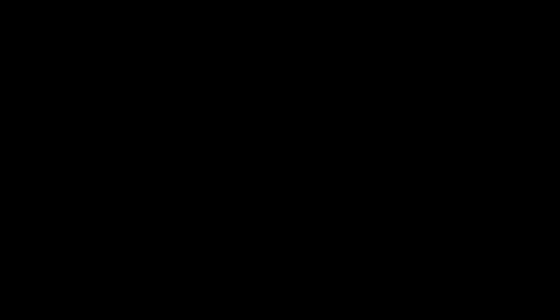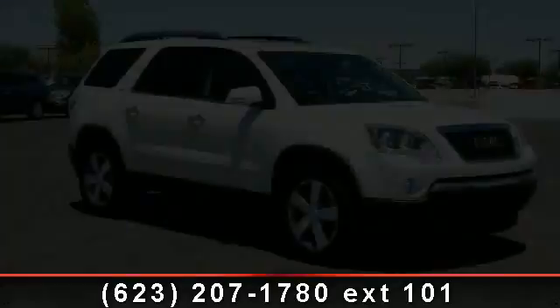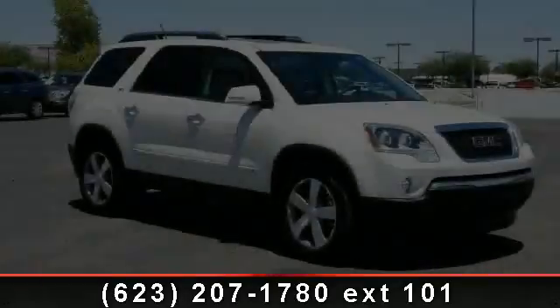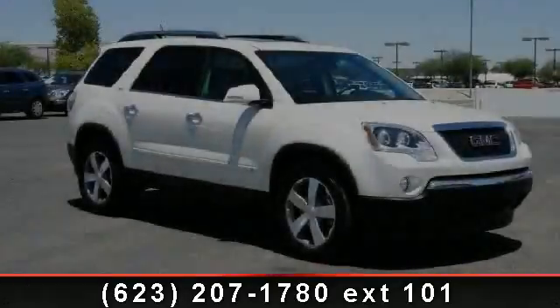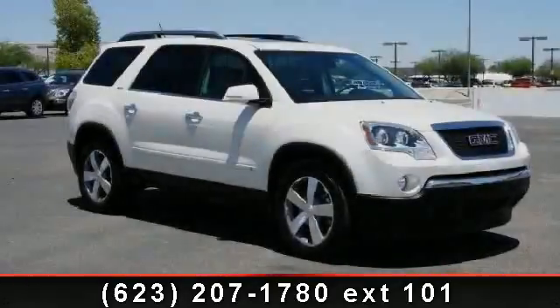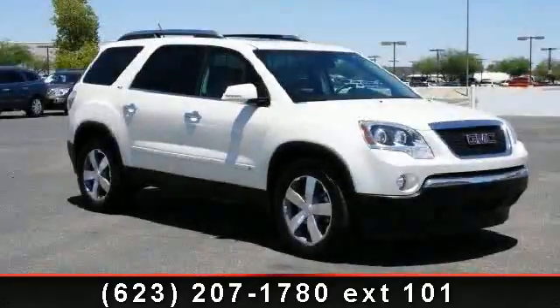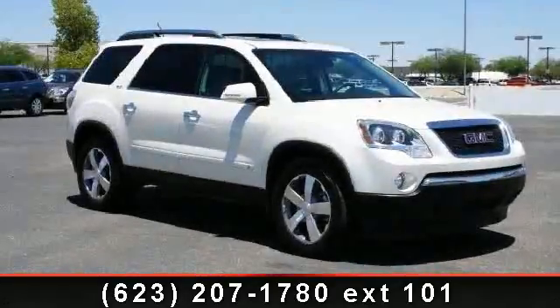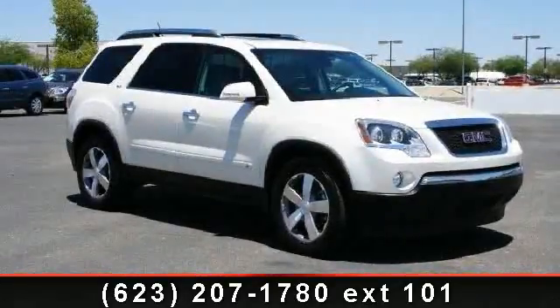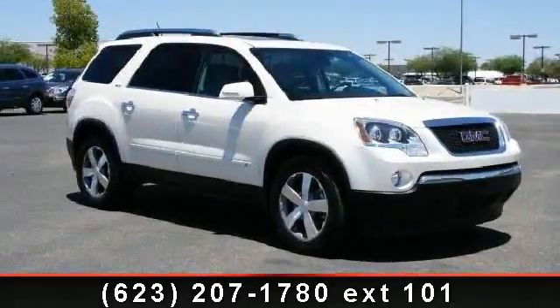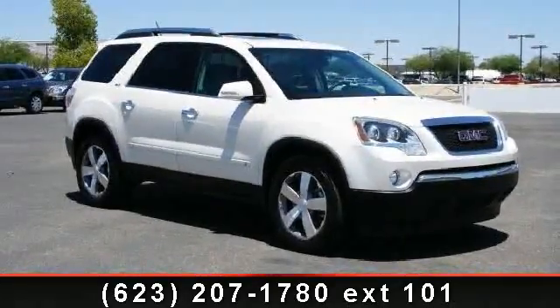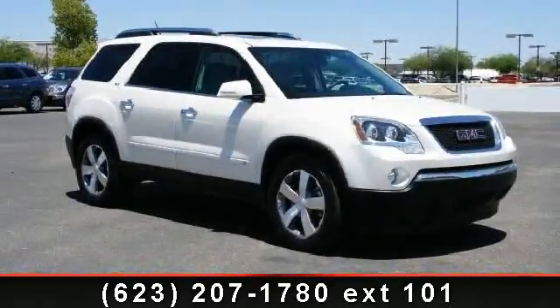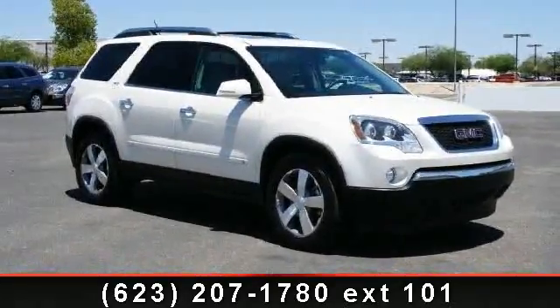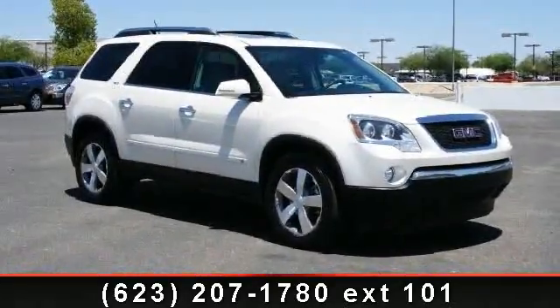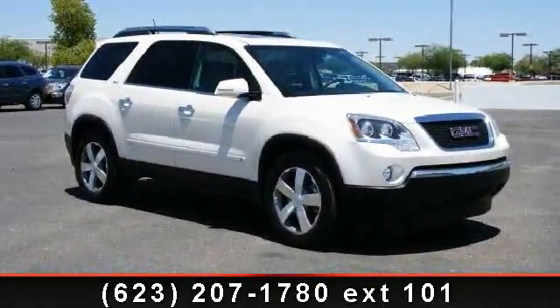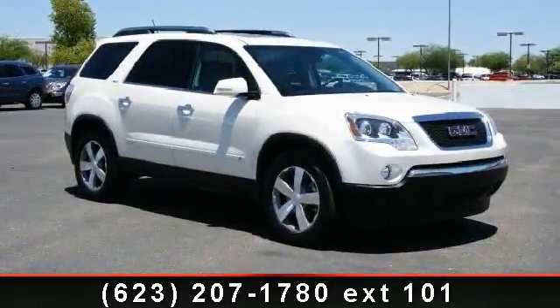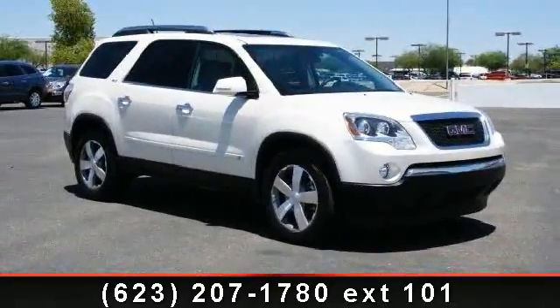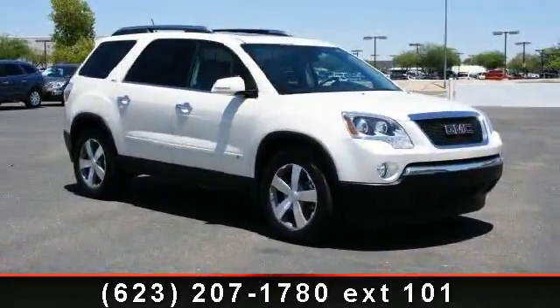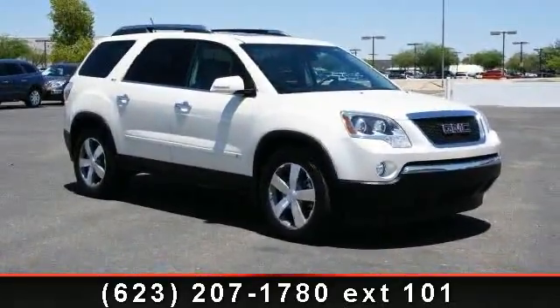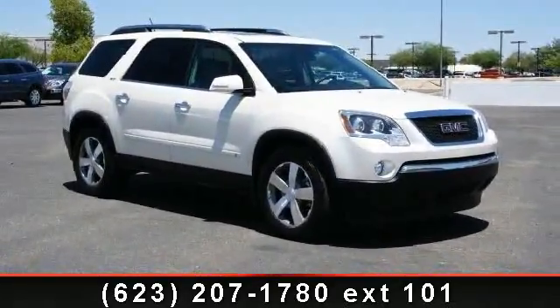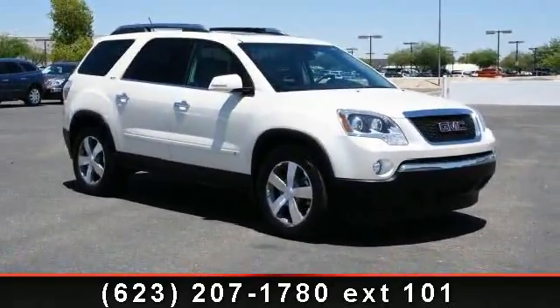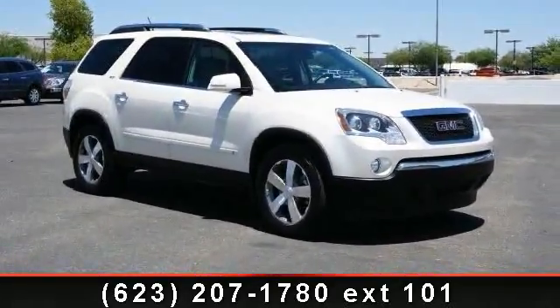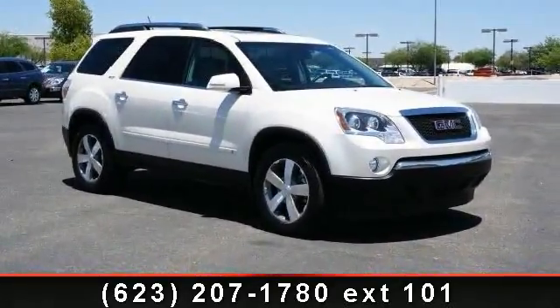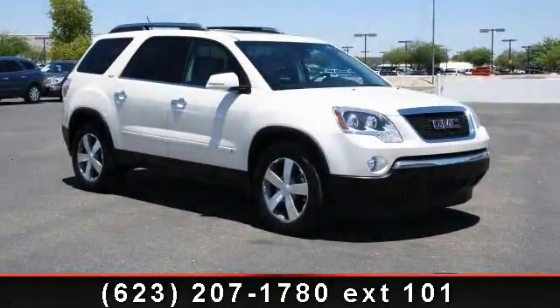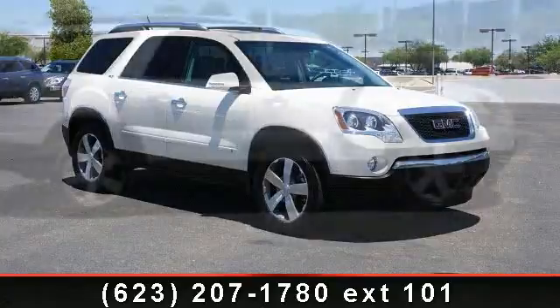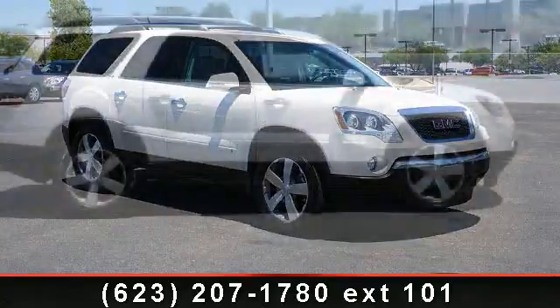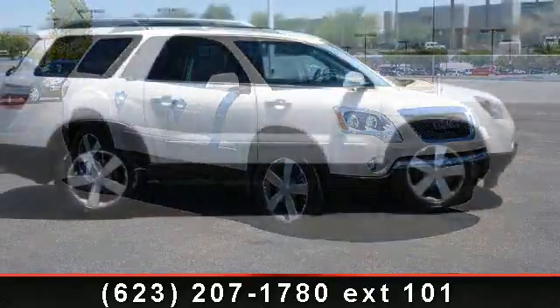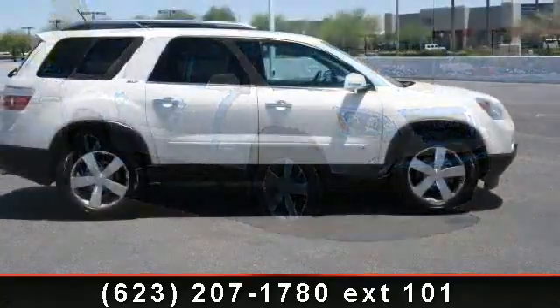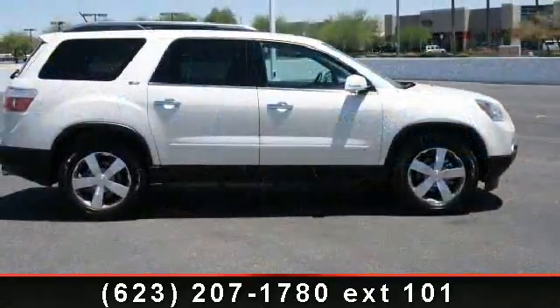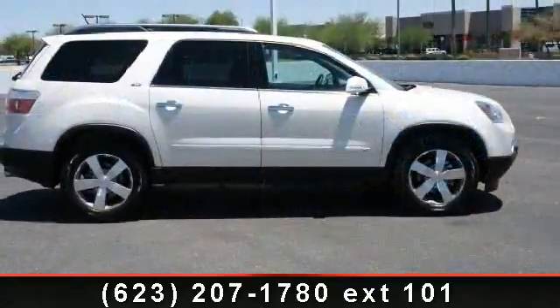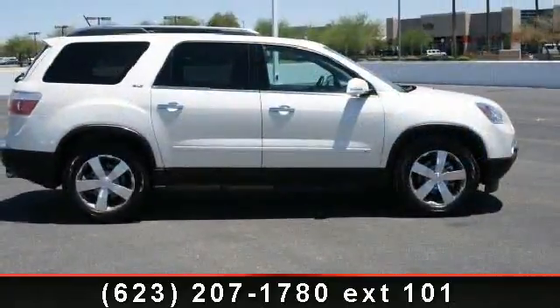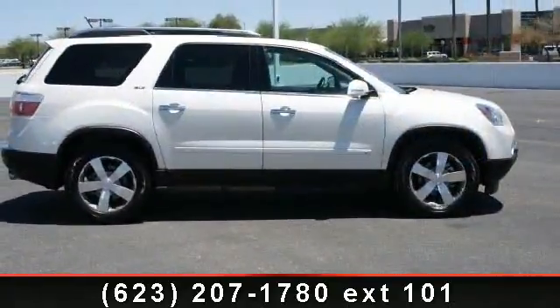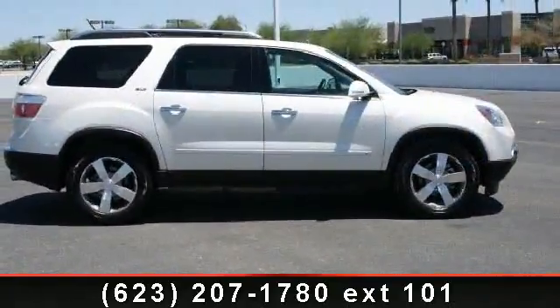Step into the 2009 GMC Acadia. If you are looking for an automobile with great features, look no further.